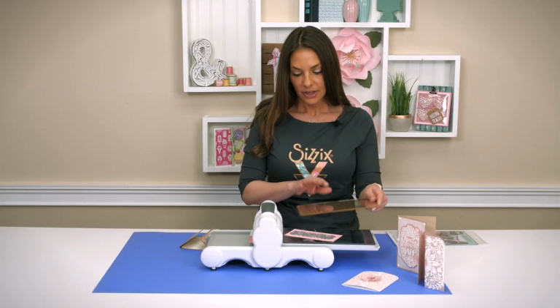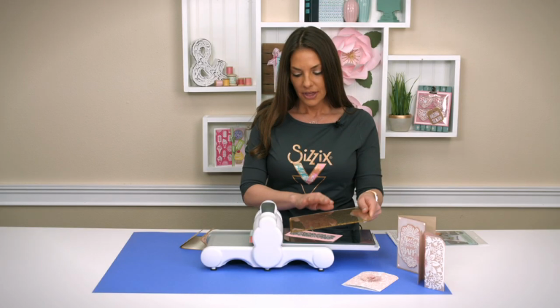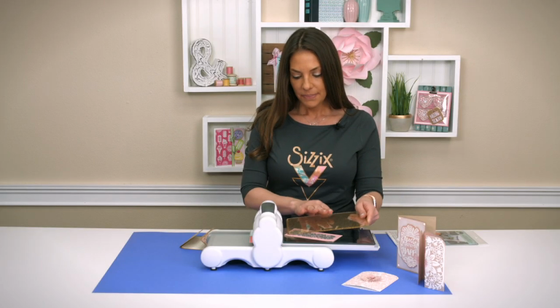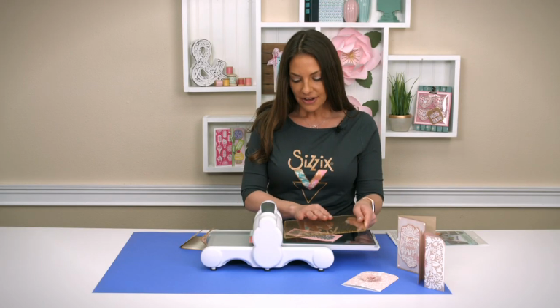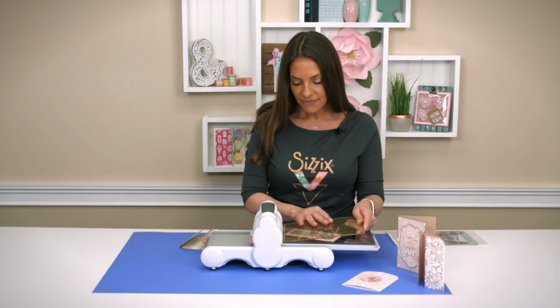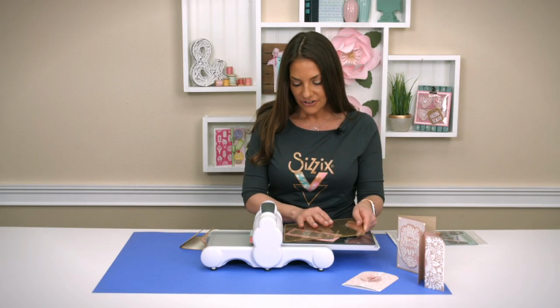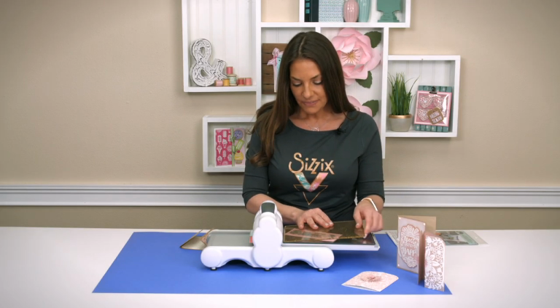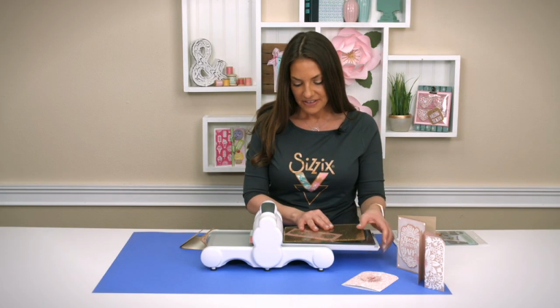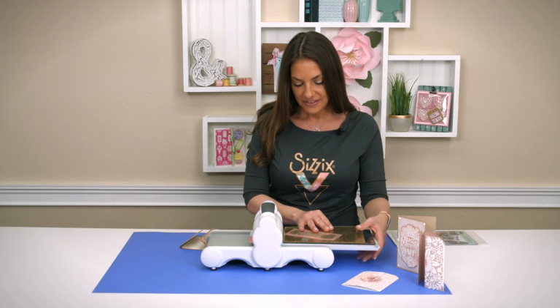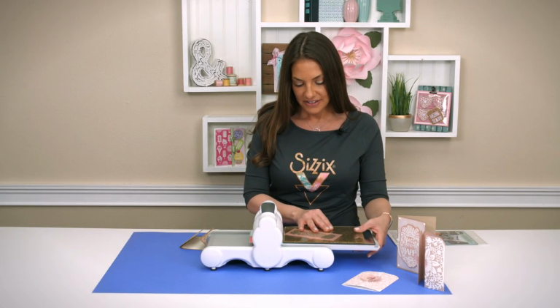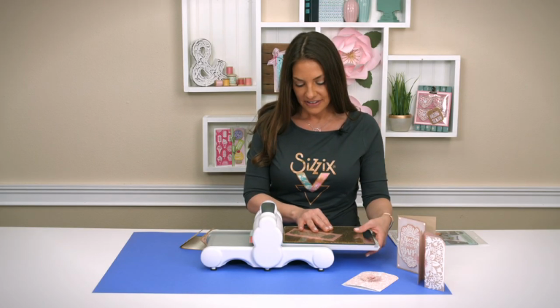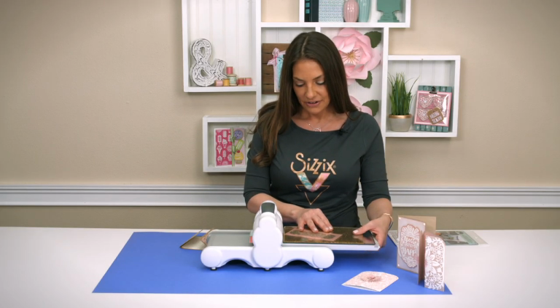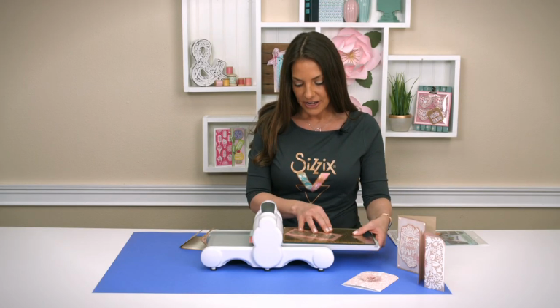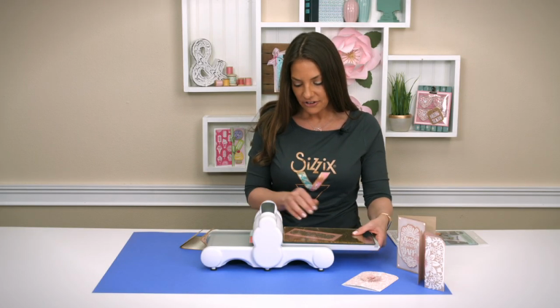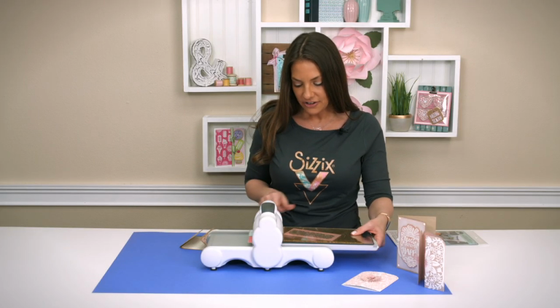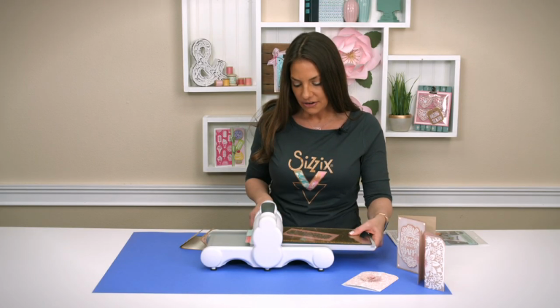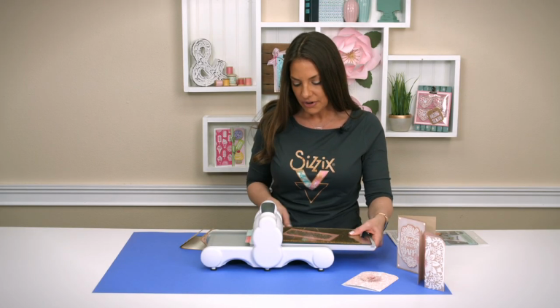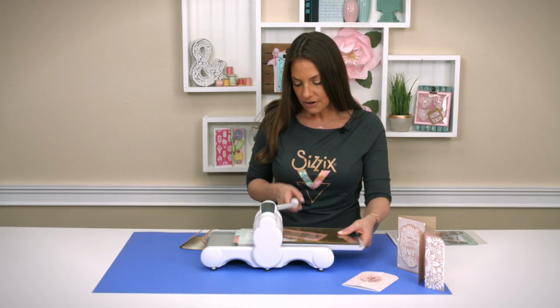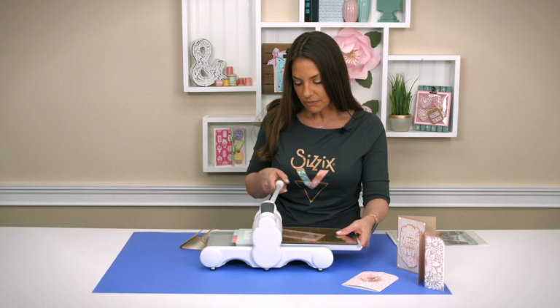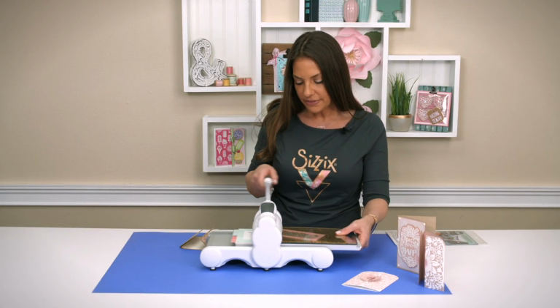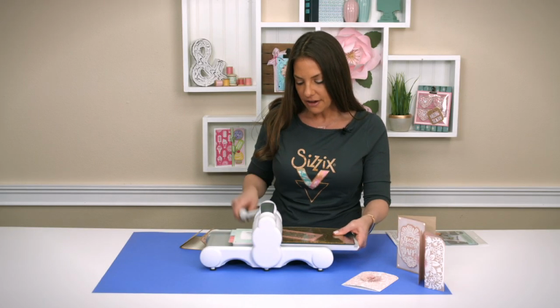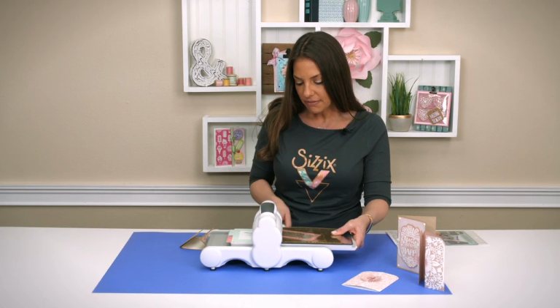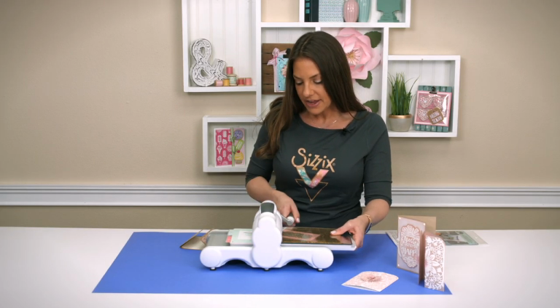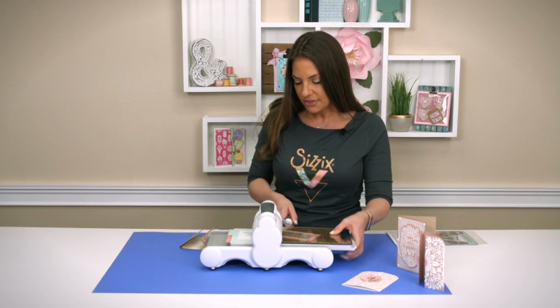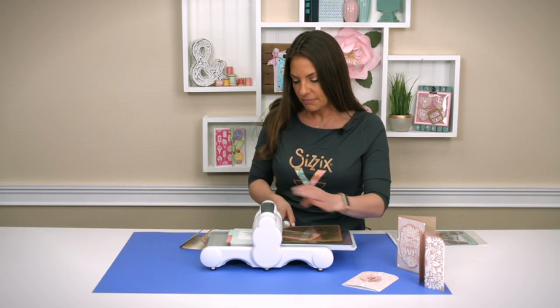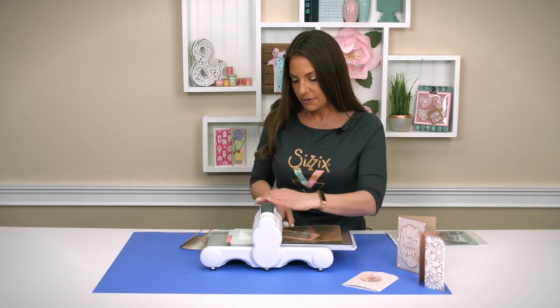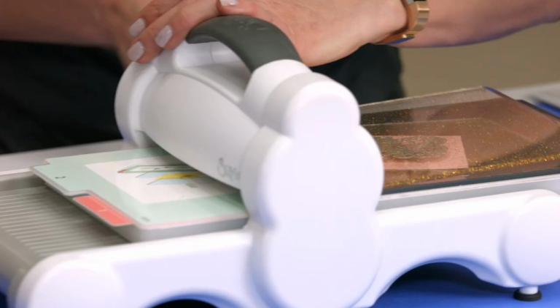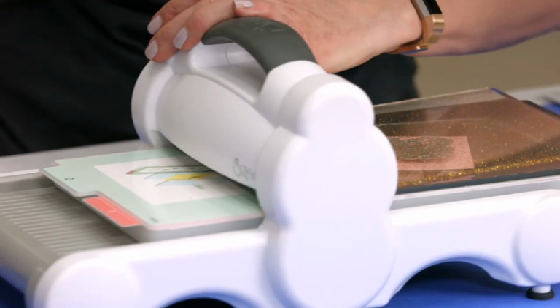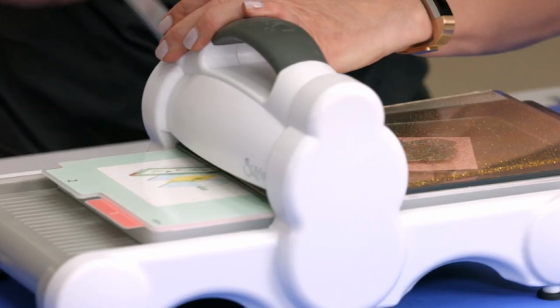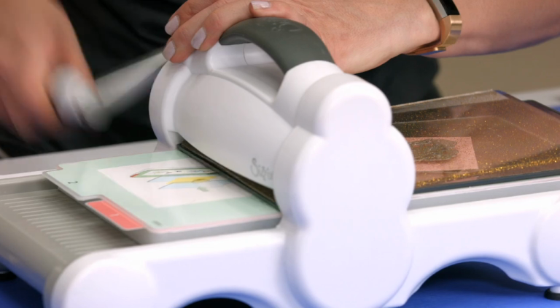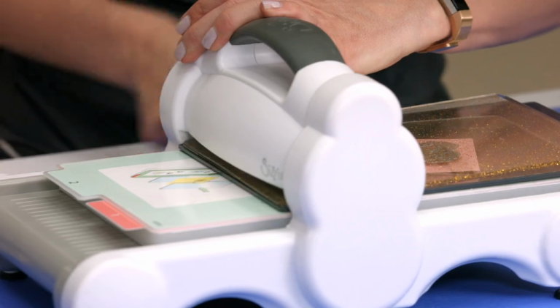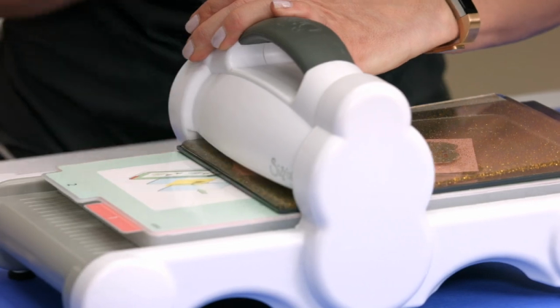I'm going to finish my Sizzix sandwich, and we're going to roll that right through the Big Shot machine.